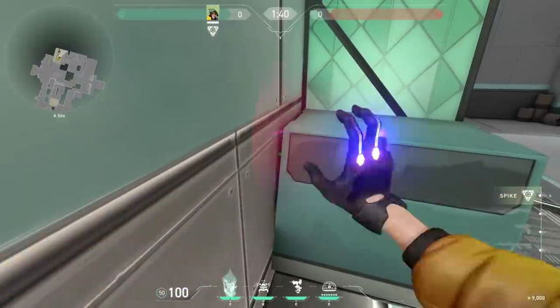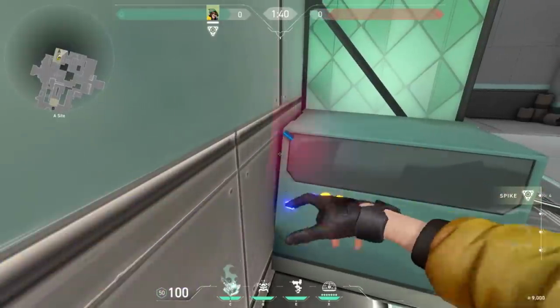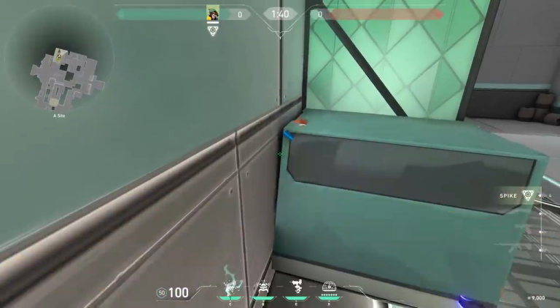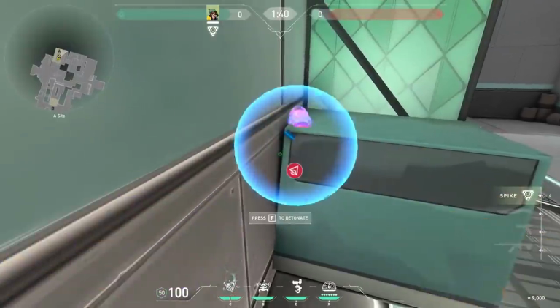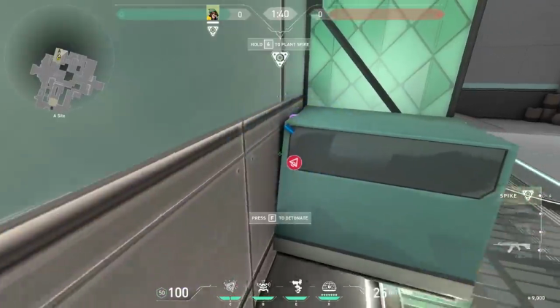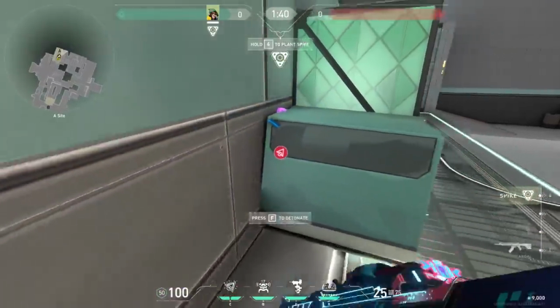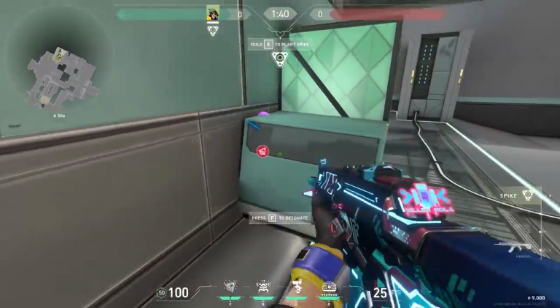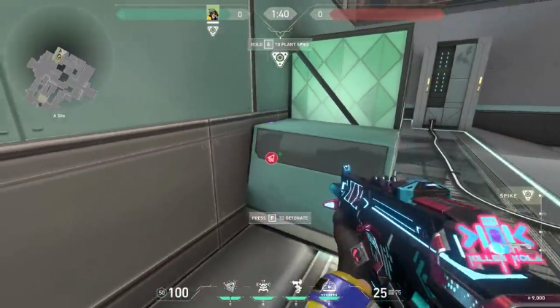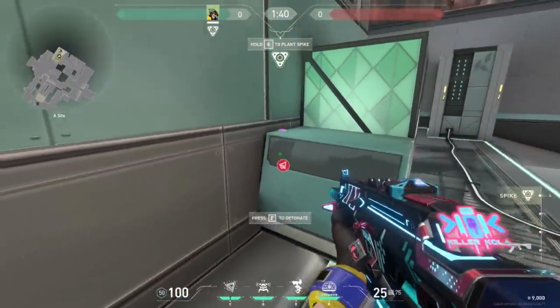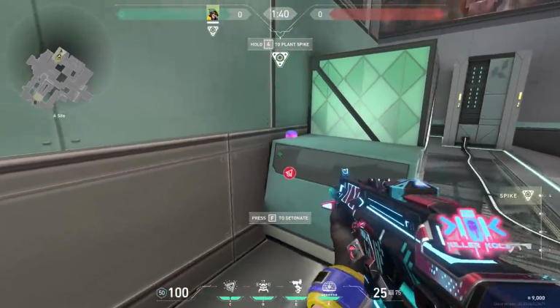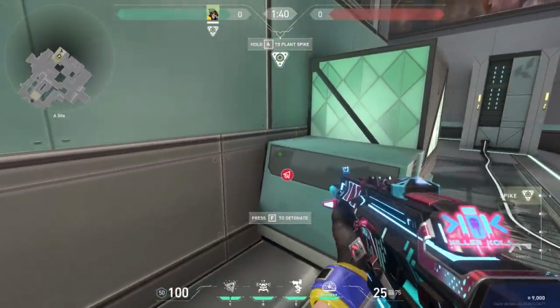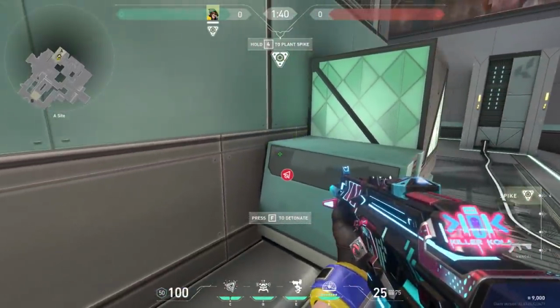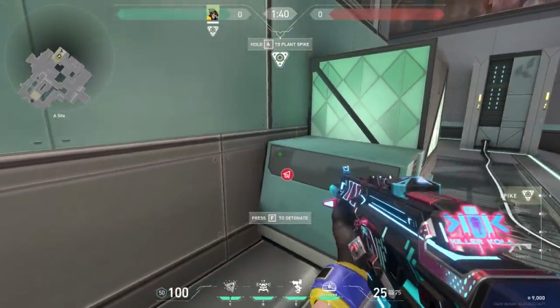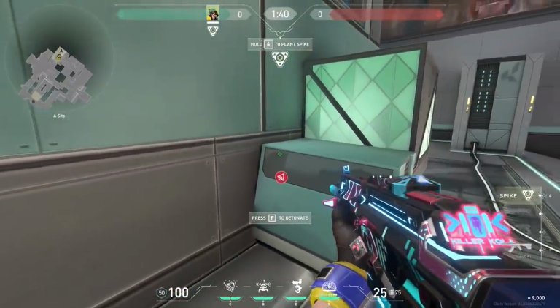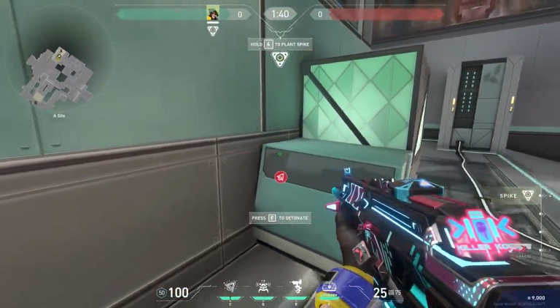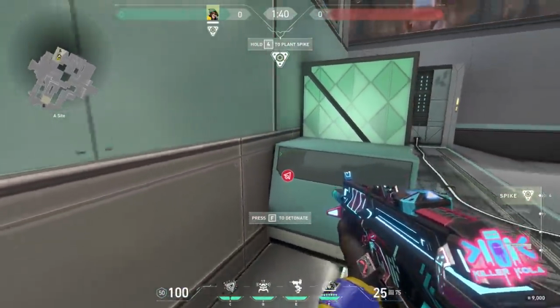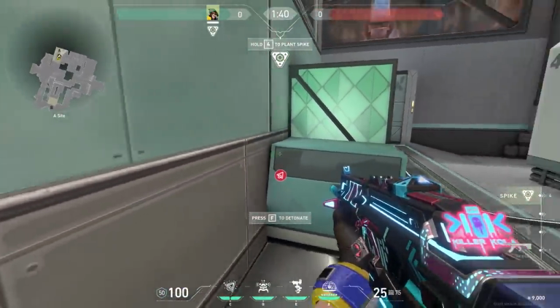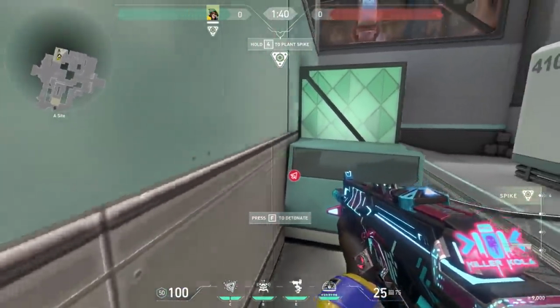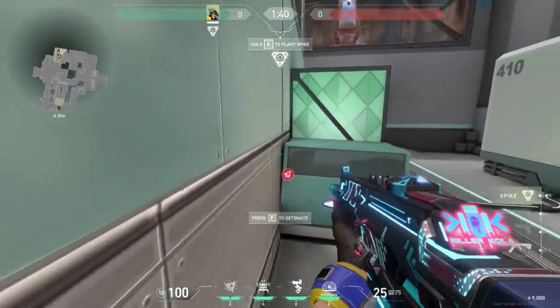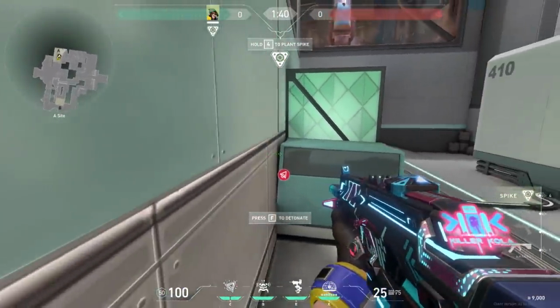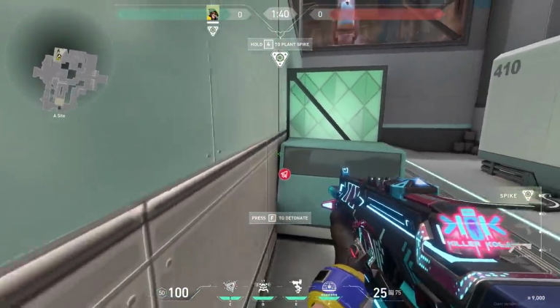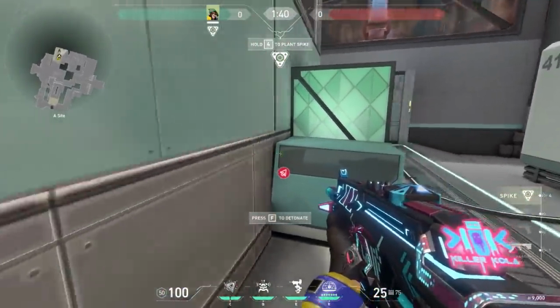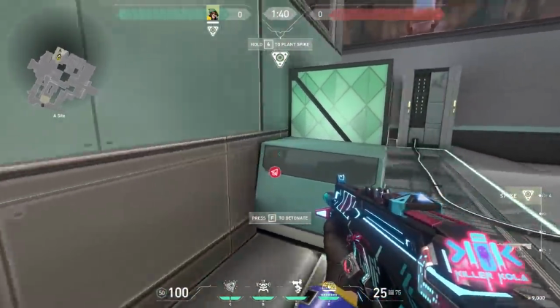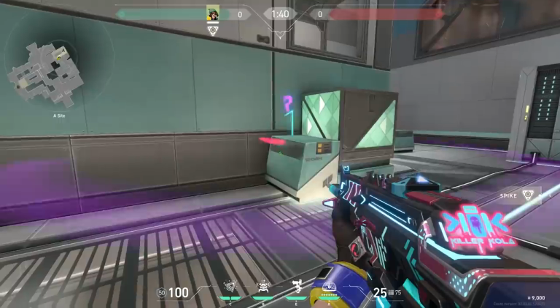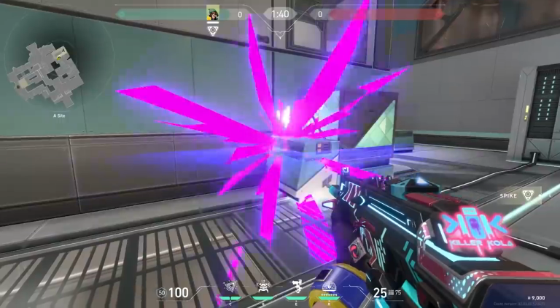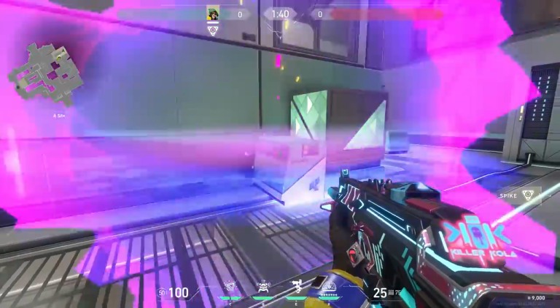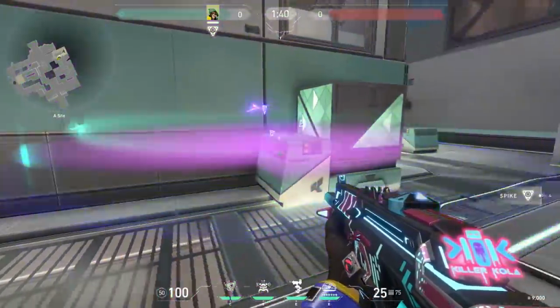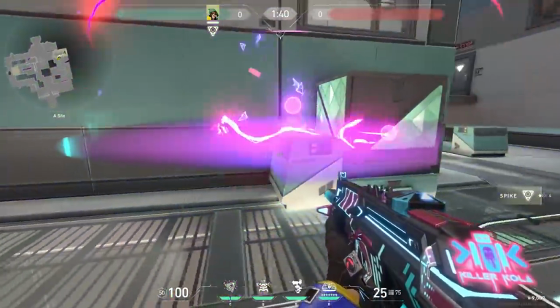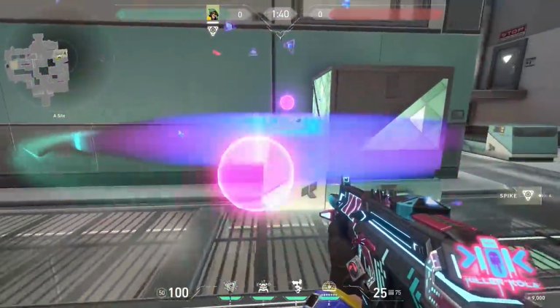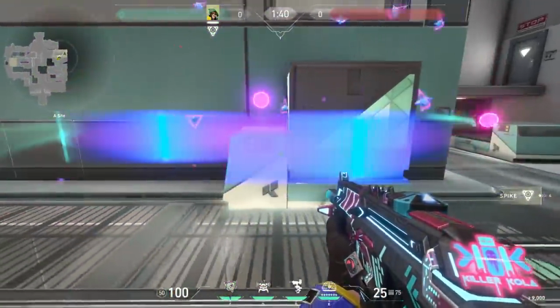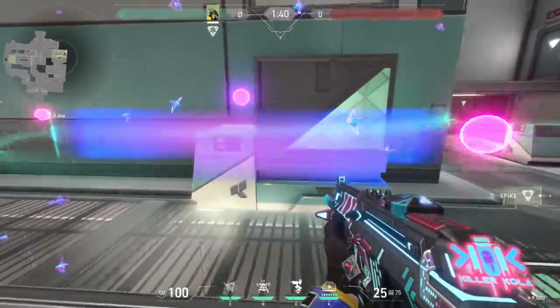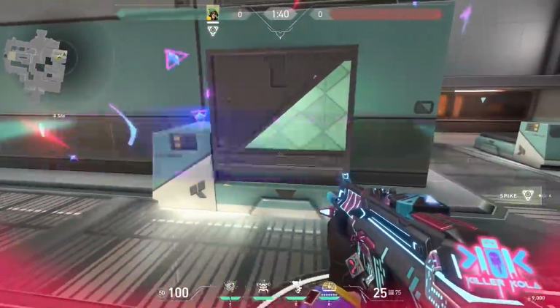Now let's hop into the video. You can hide Killjoy's turret from behind this box when the enemies are planting the bomb. They cannot see it, so you can activate it — easy peasy.